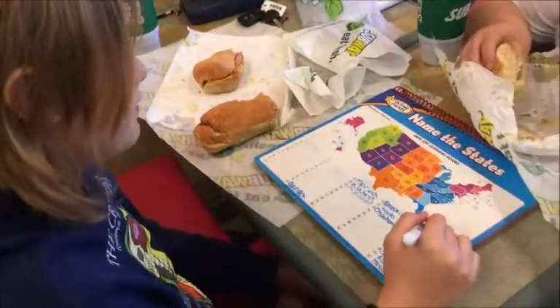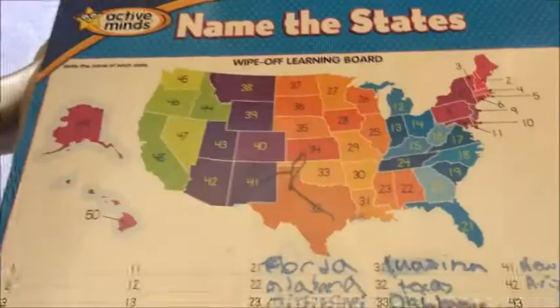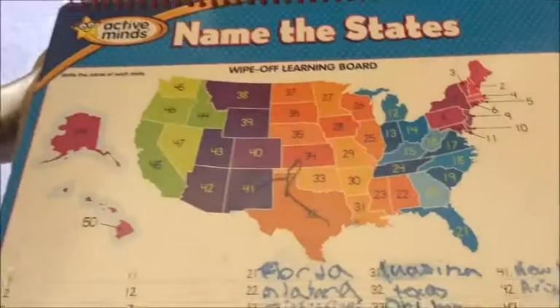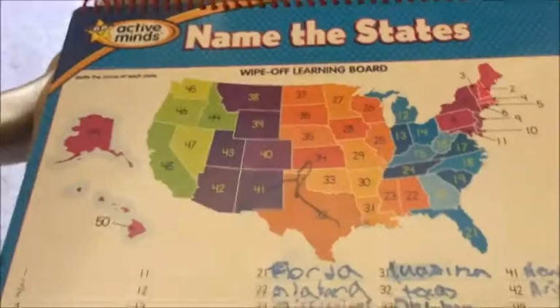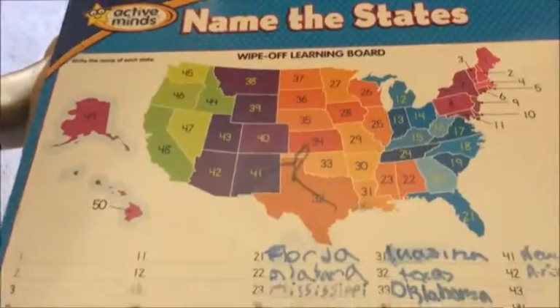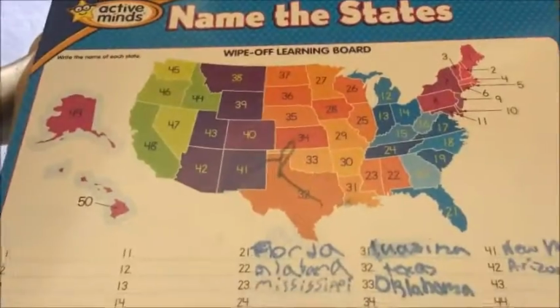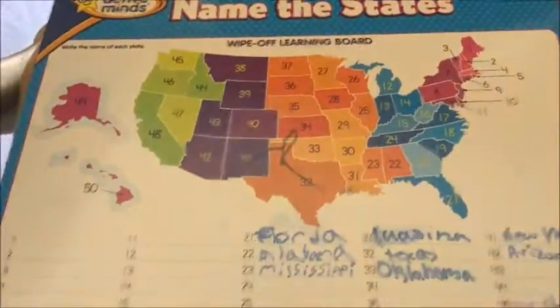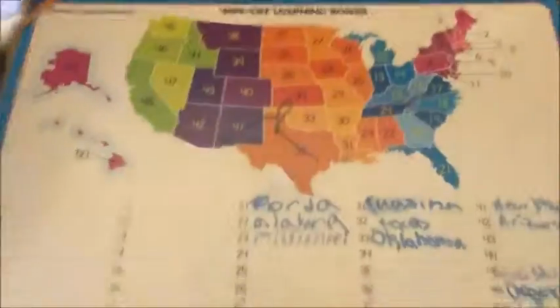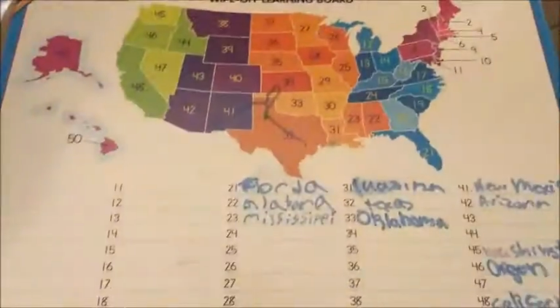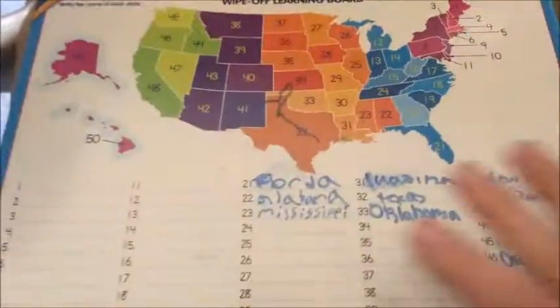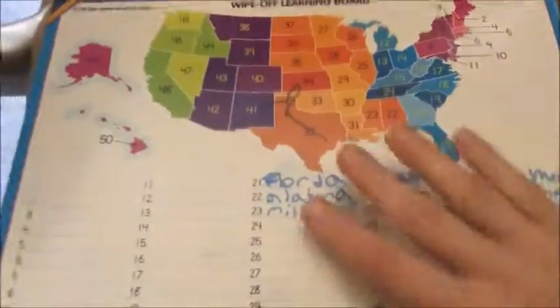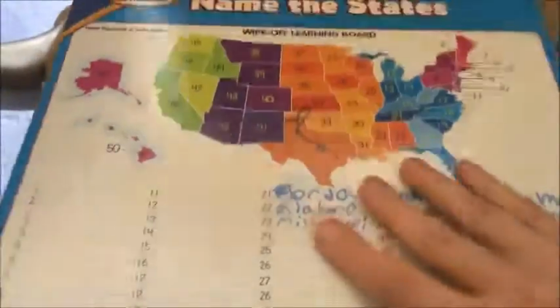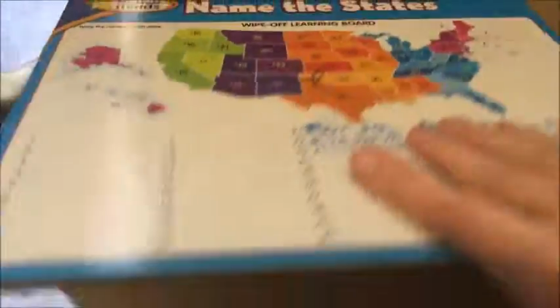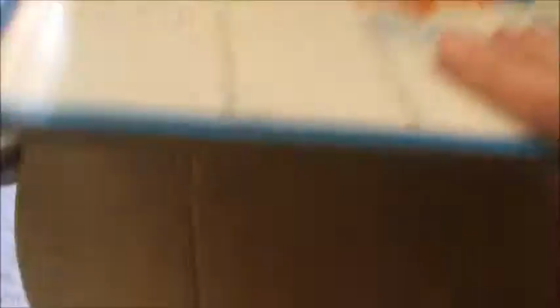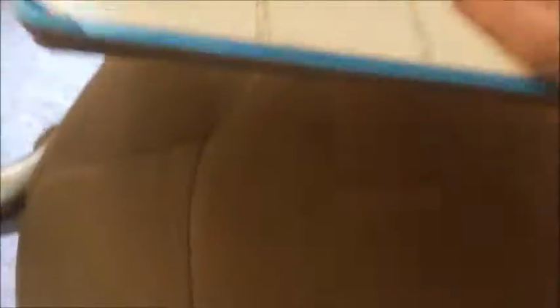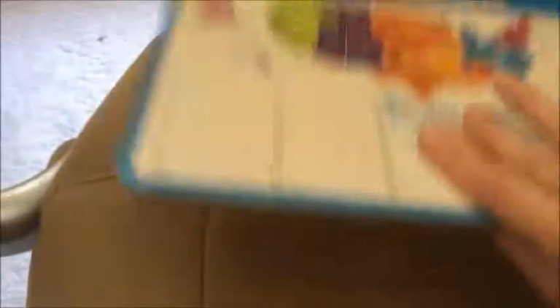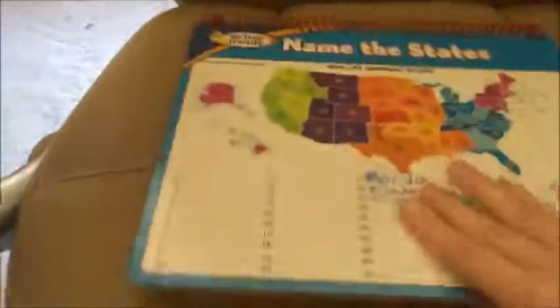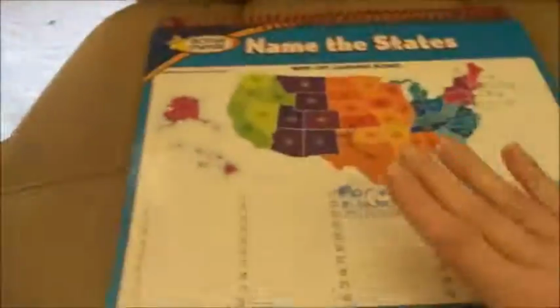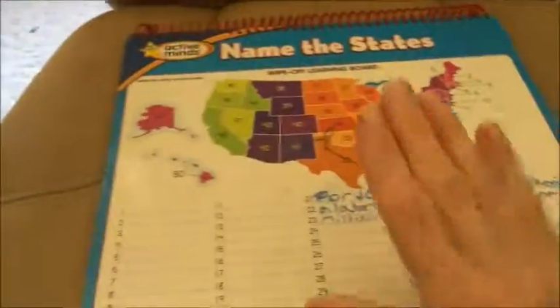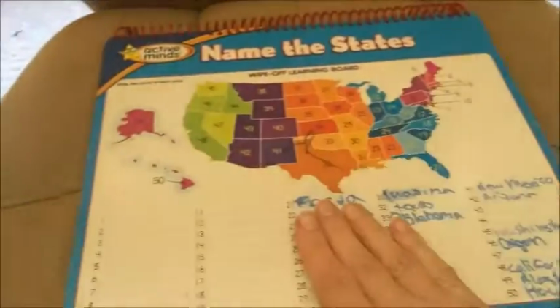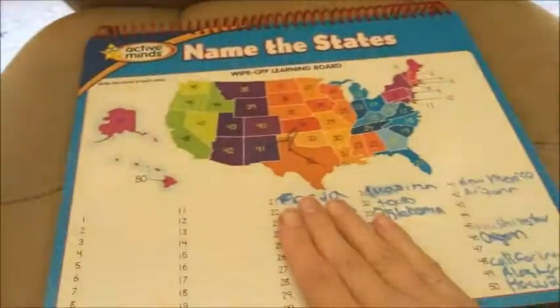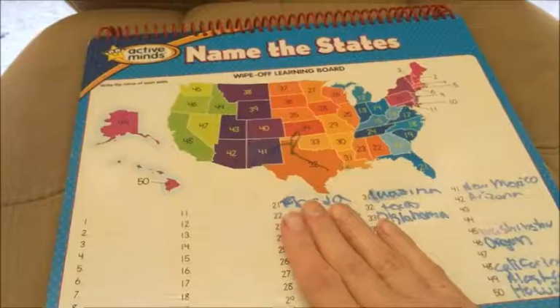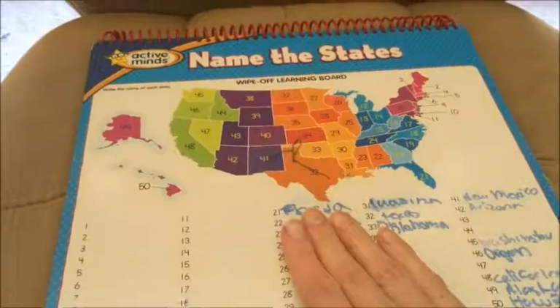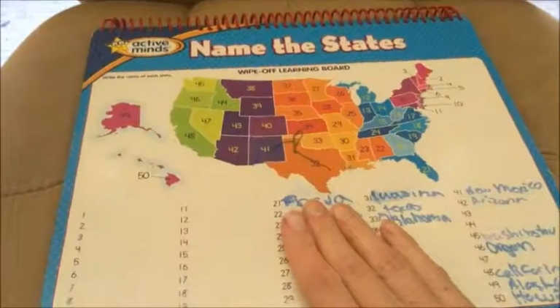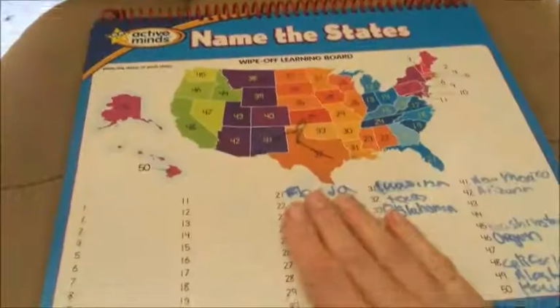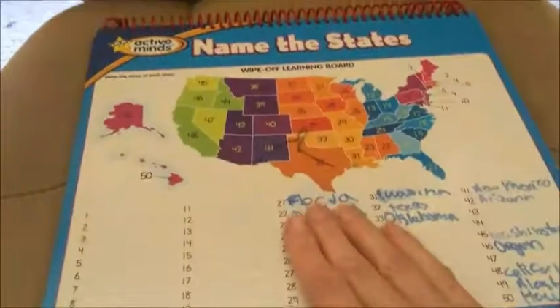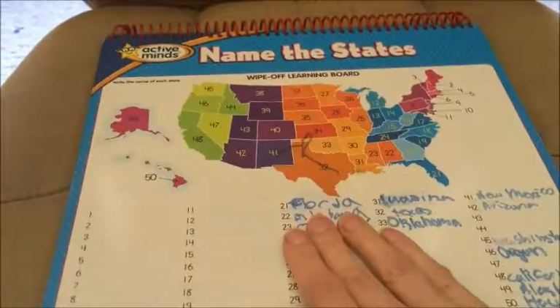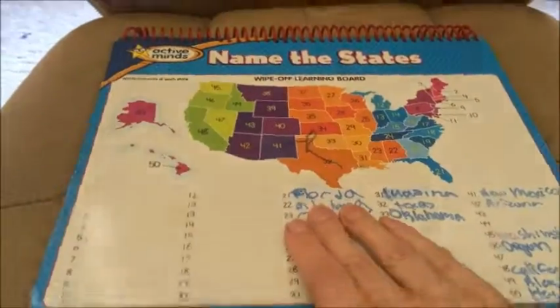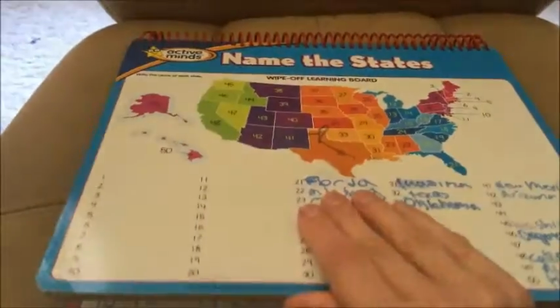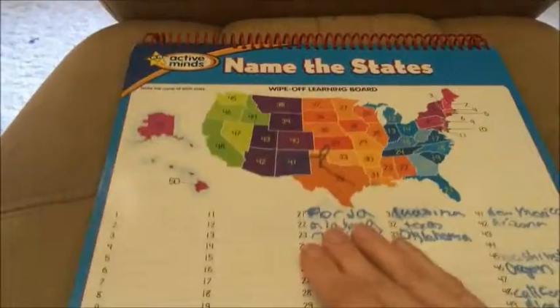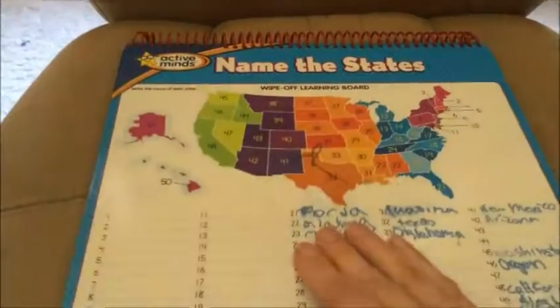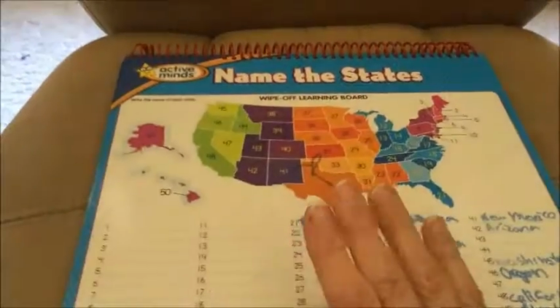Hope this helps you decide if this is going to help your child get more familiar with the states and the multiplication.